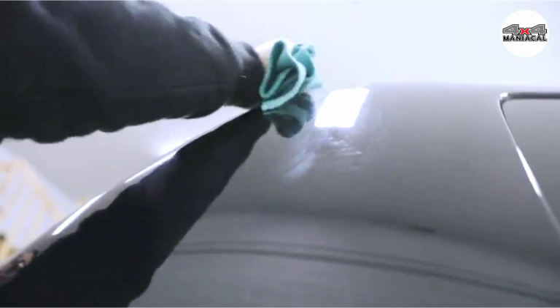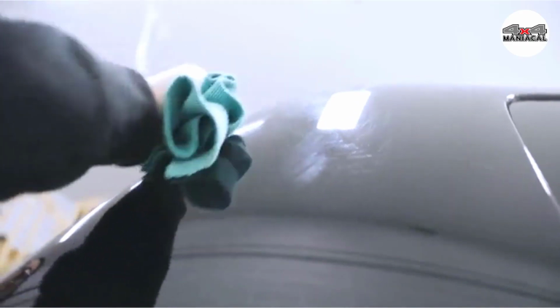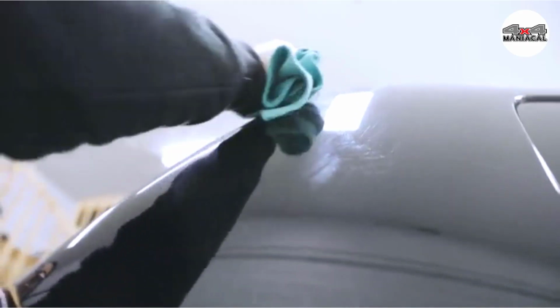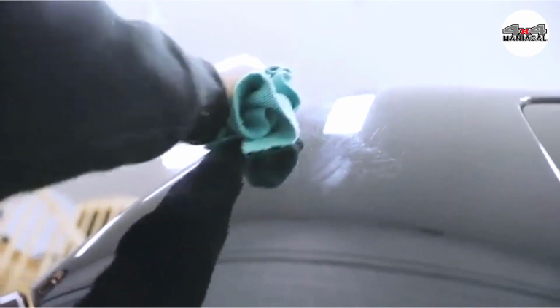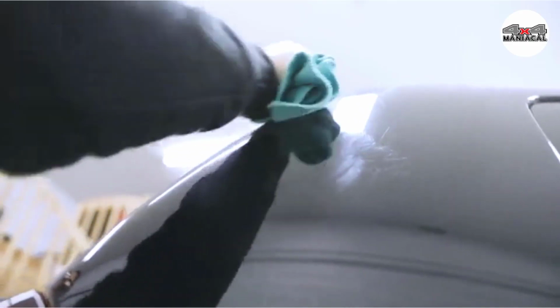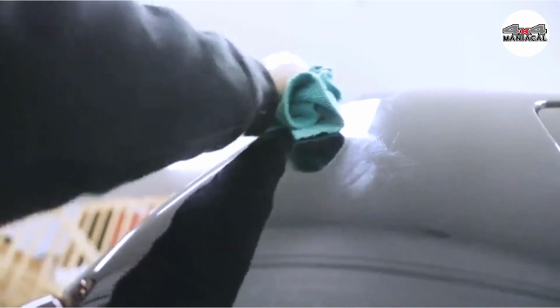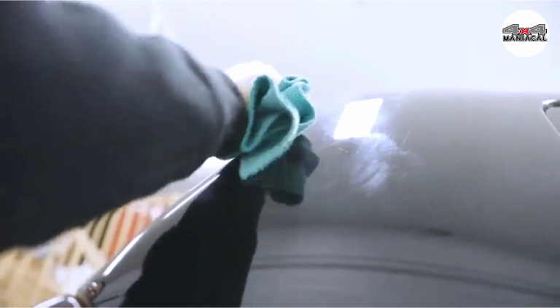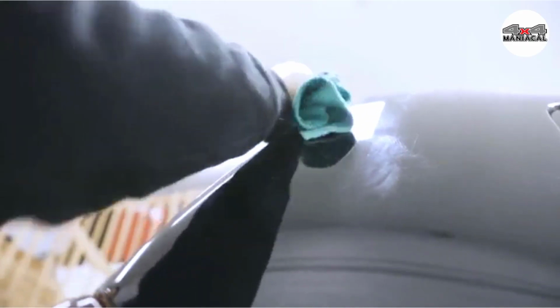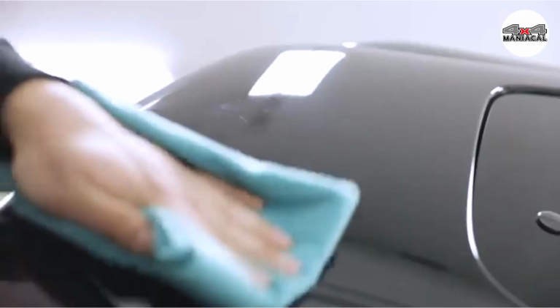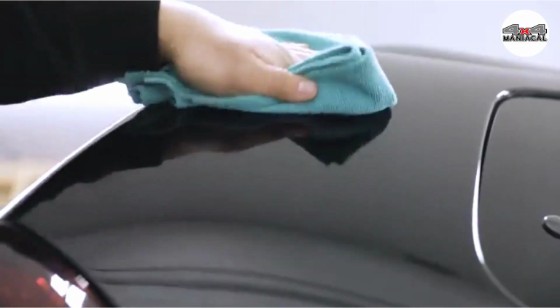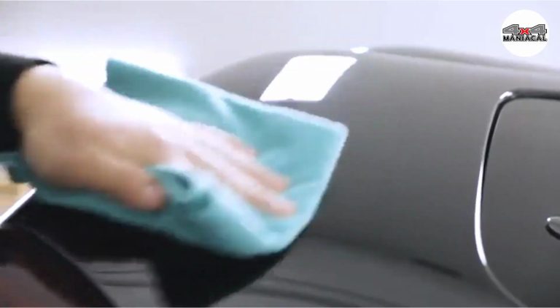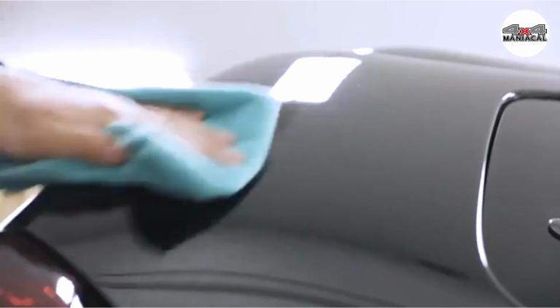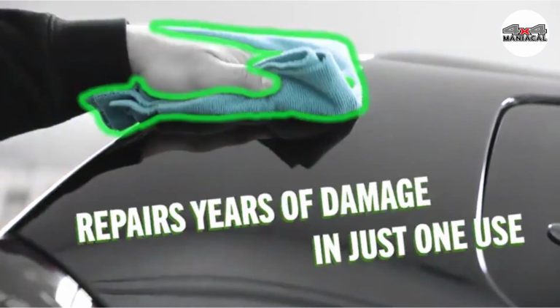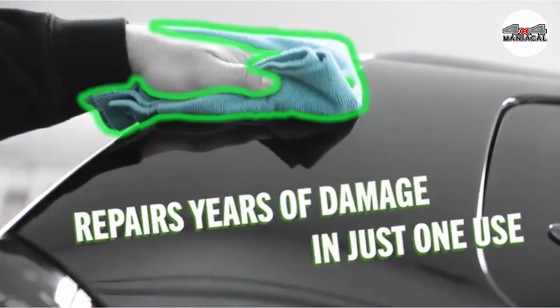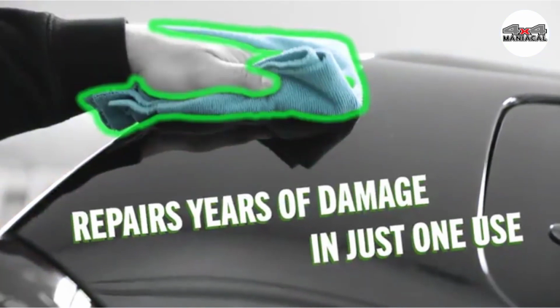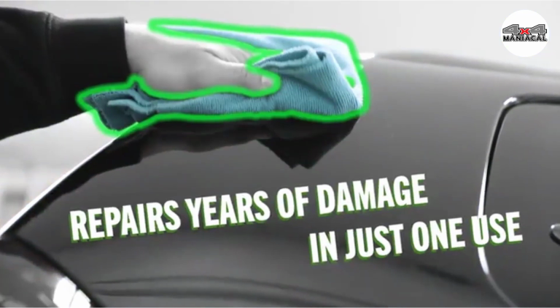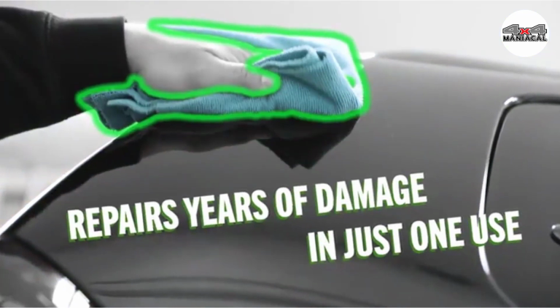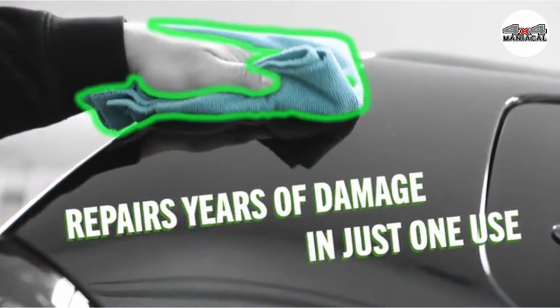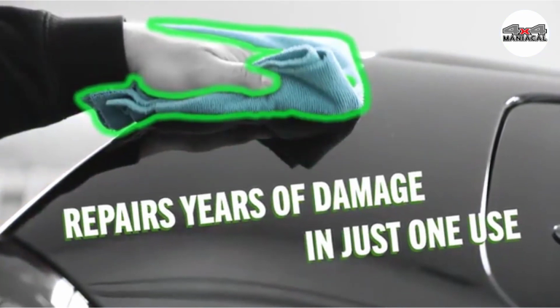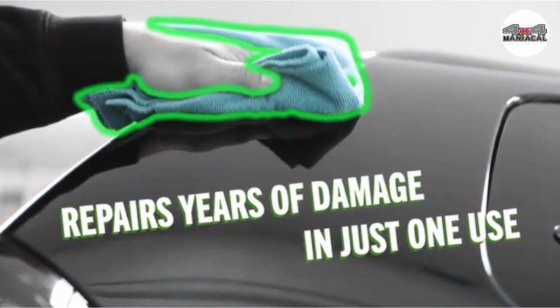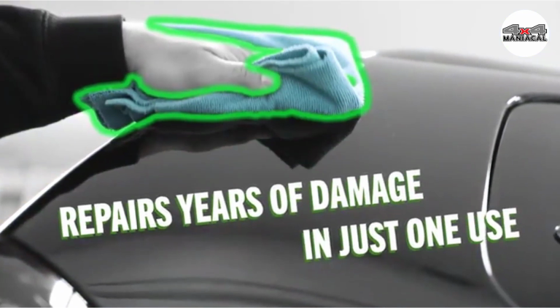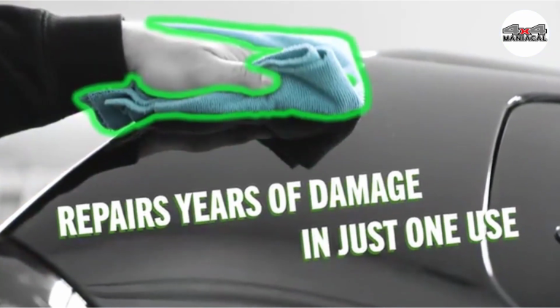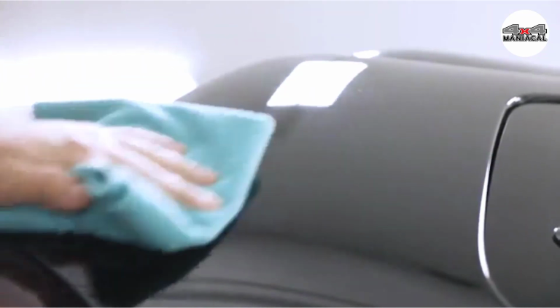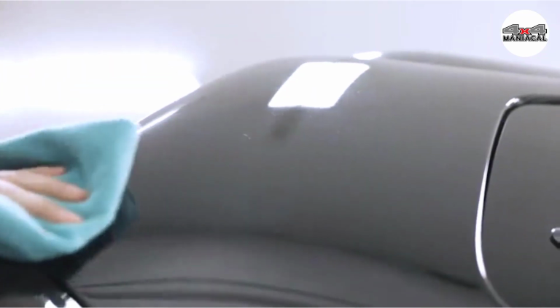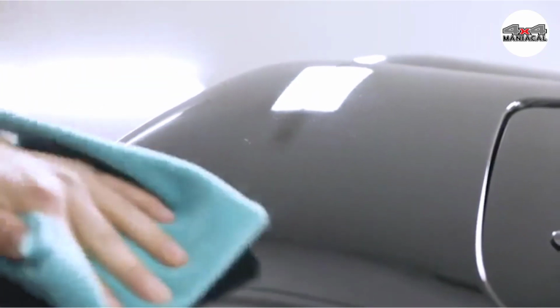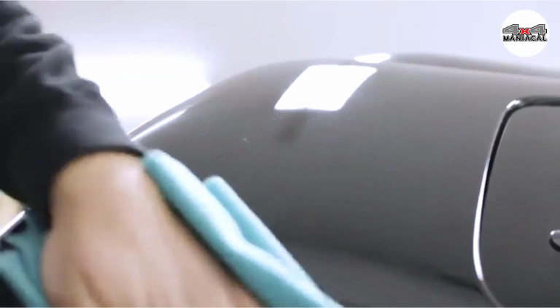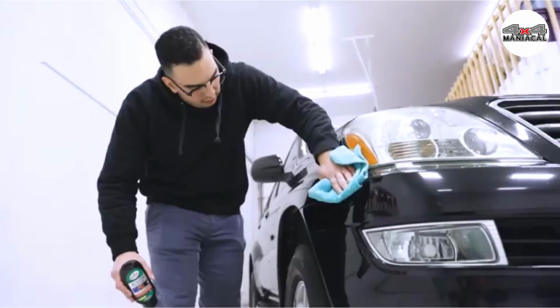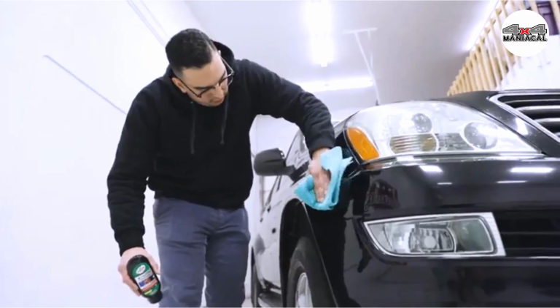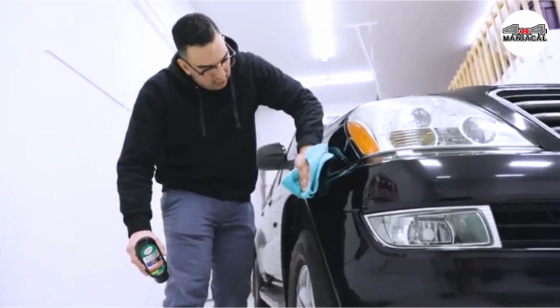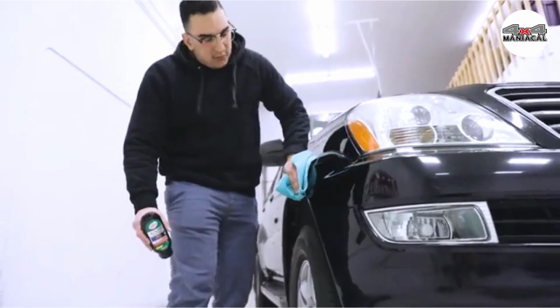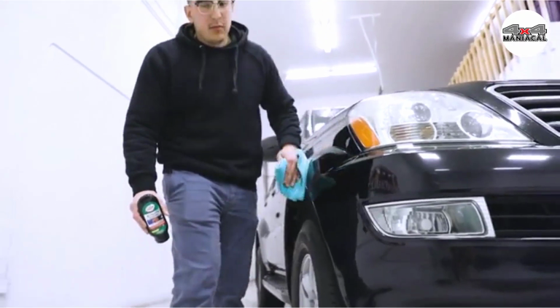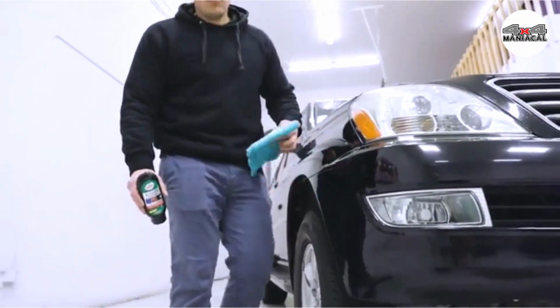That was our list of the top 5 best car scratch removers in 2023. Let us know your thoughts in the comments below.